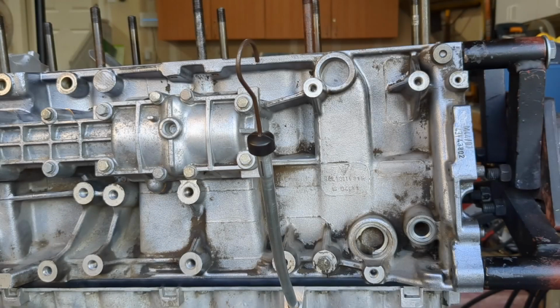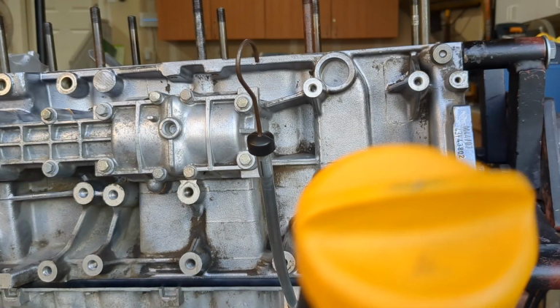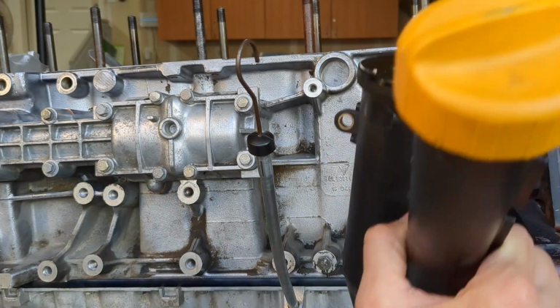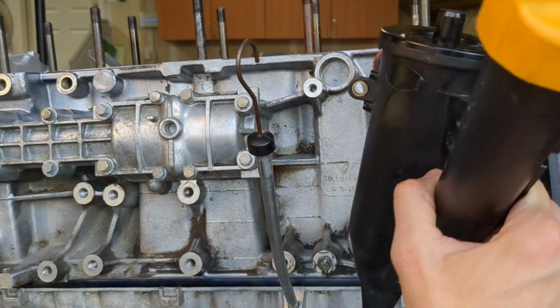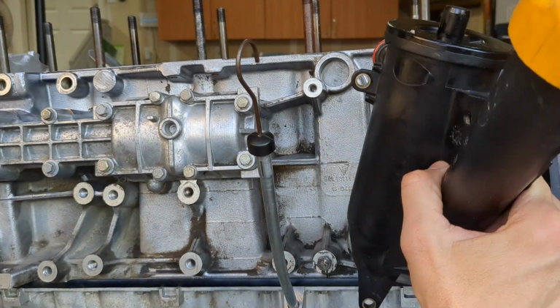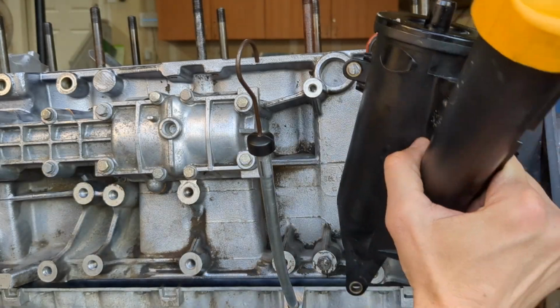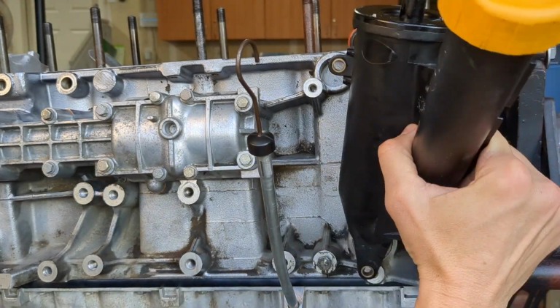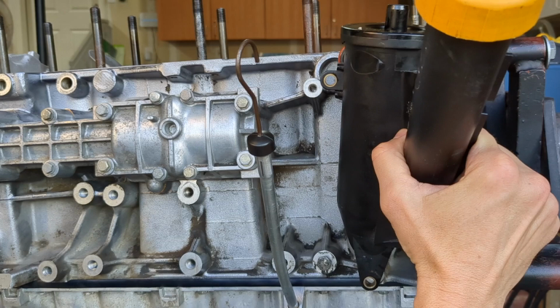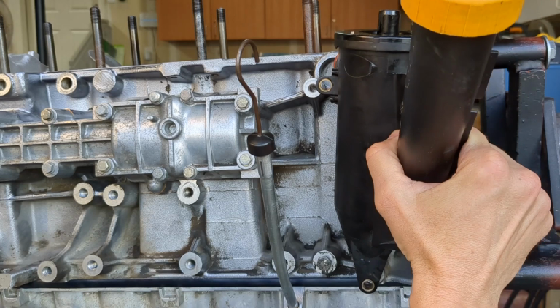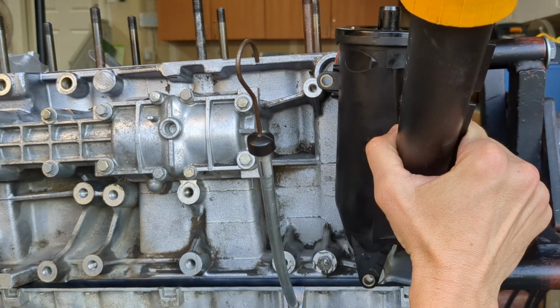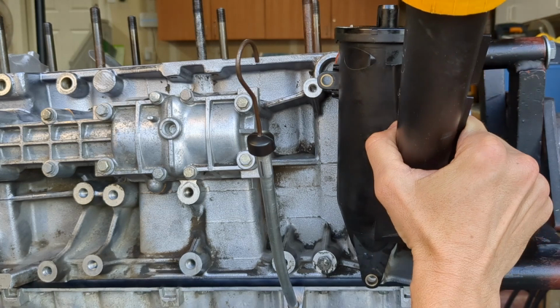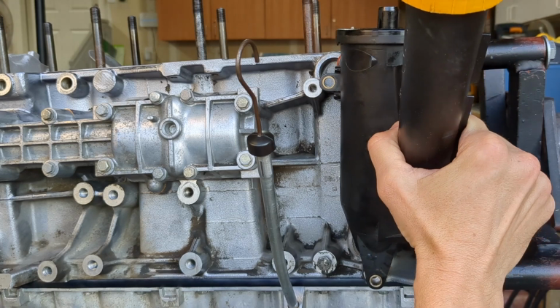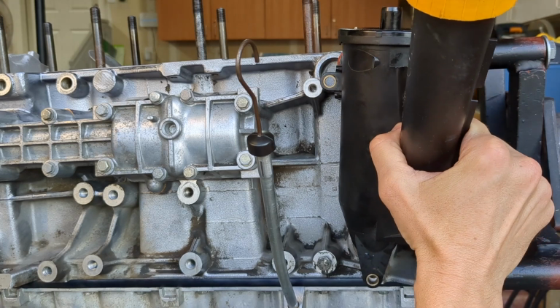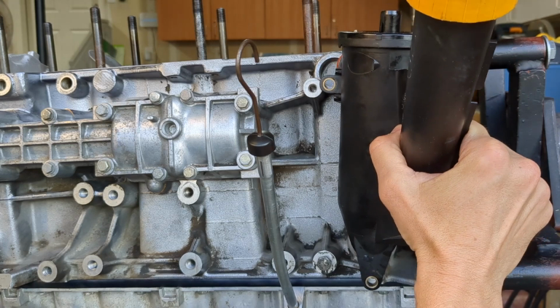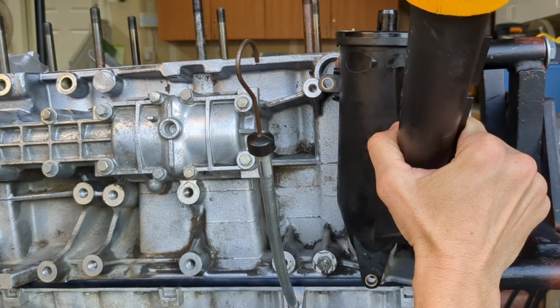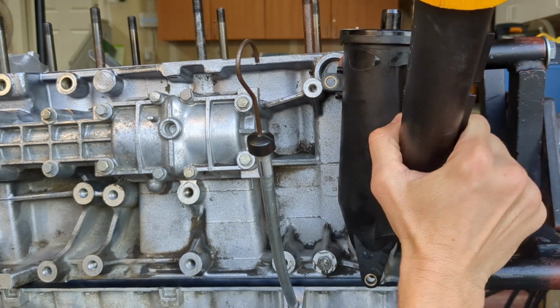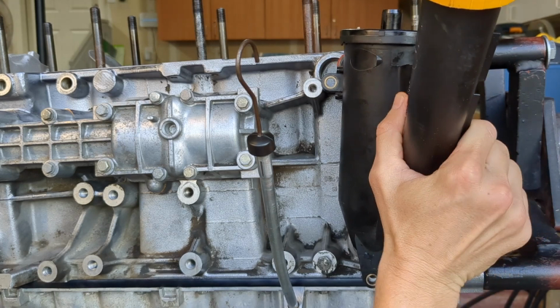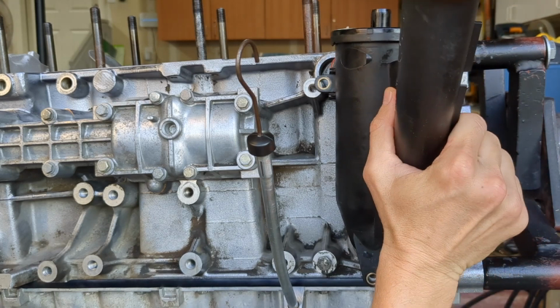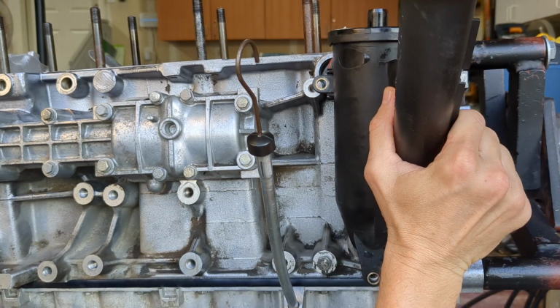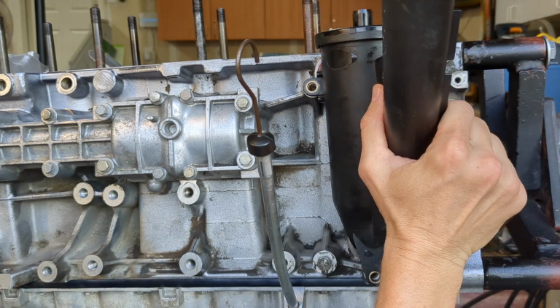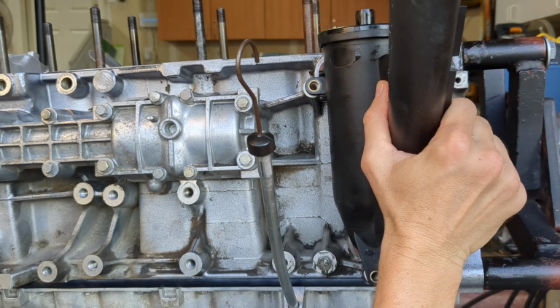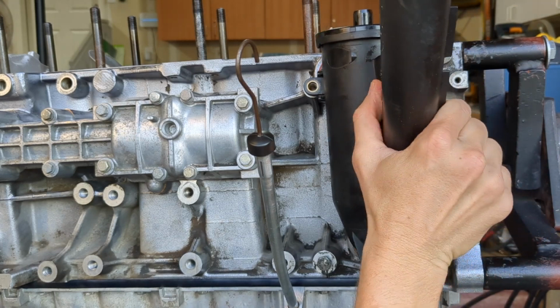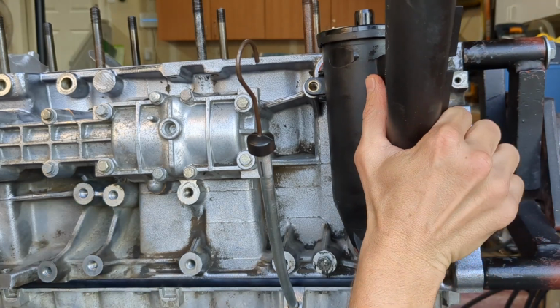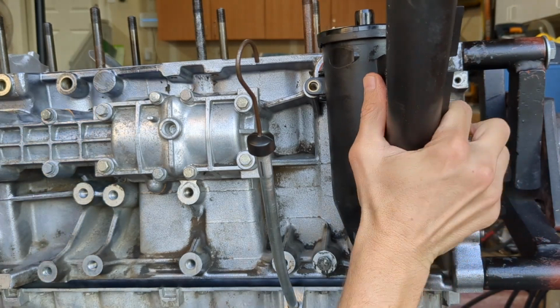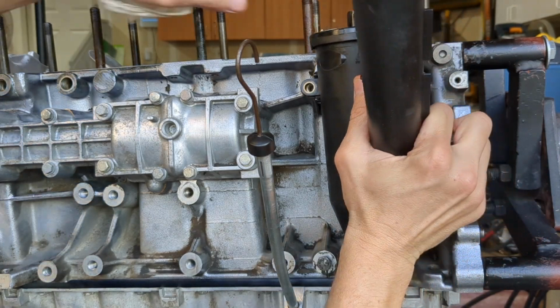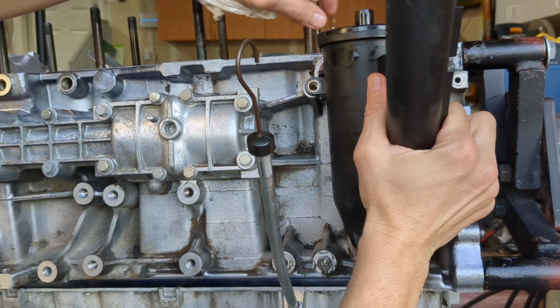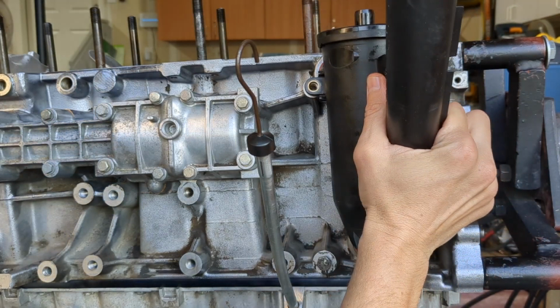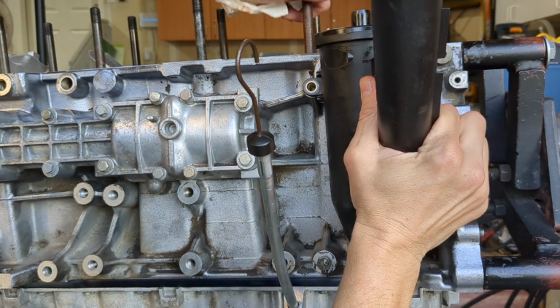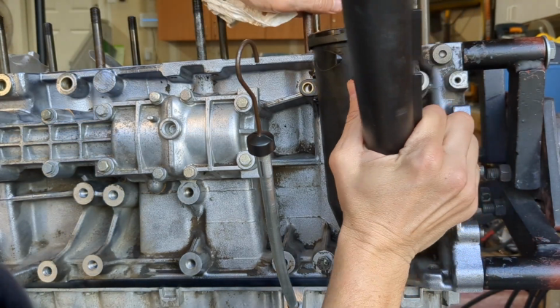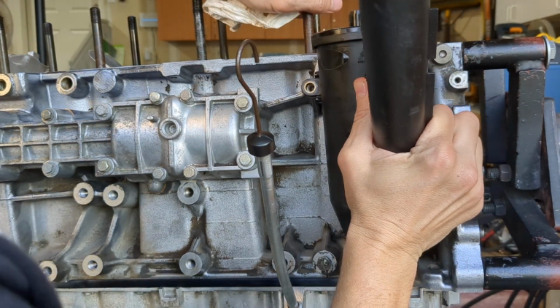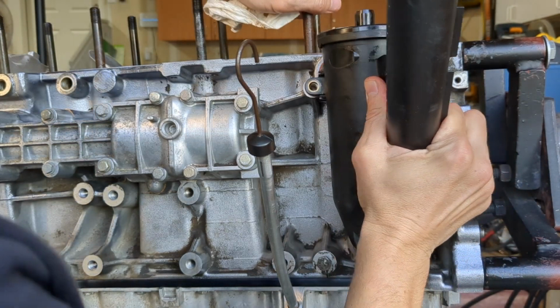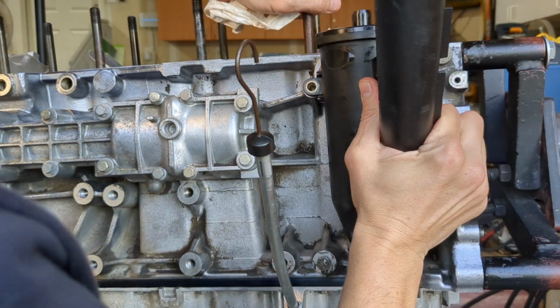To install the AOS, push it in until the o-rings seat and then torque down the three bolts.